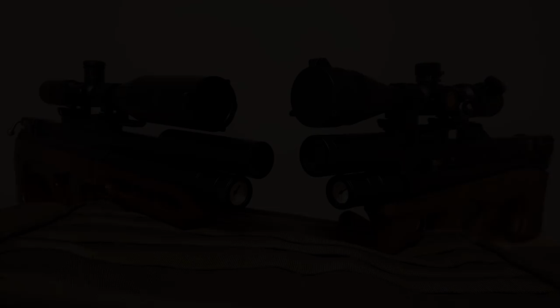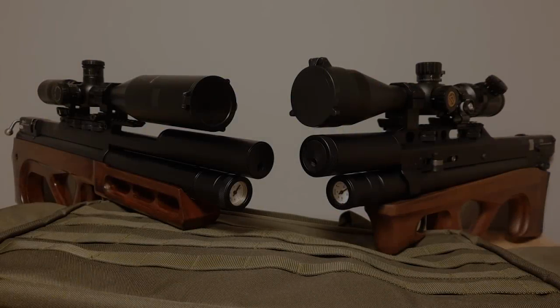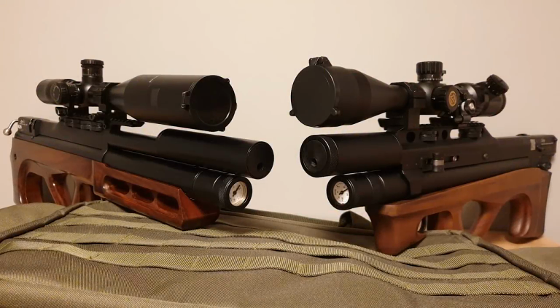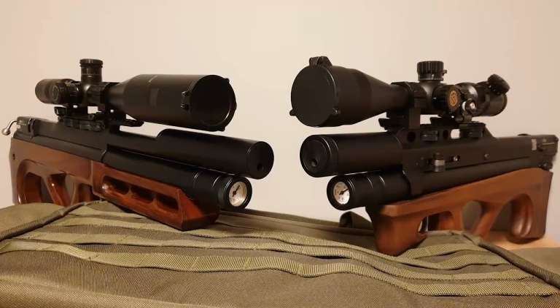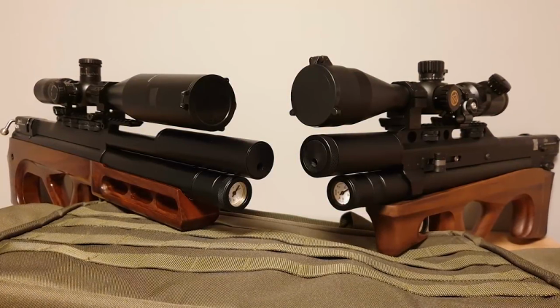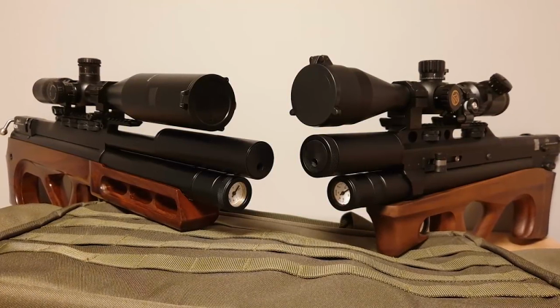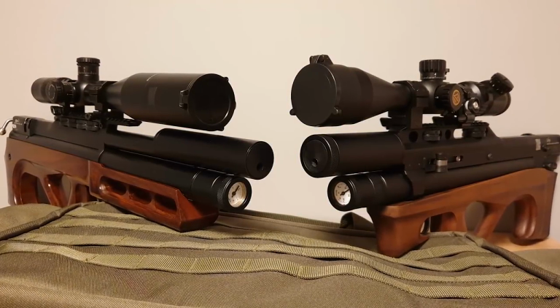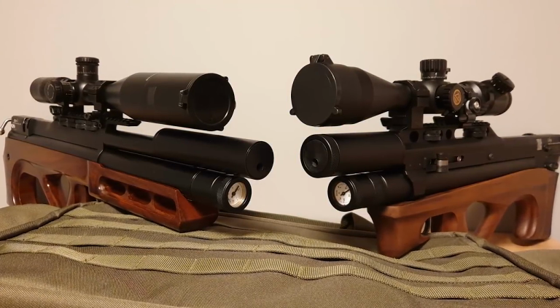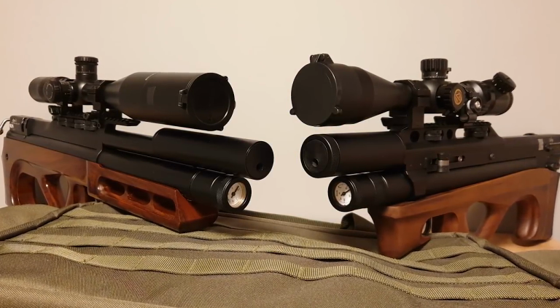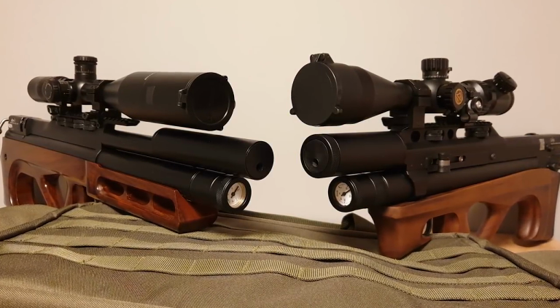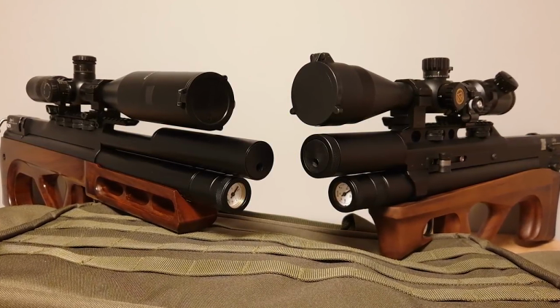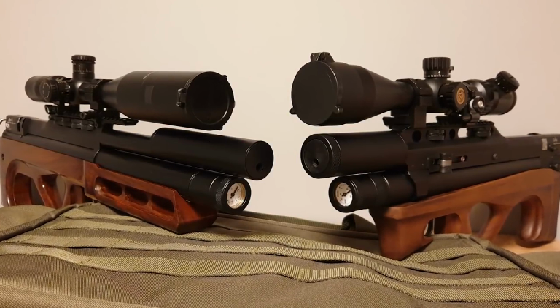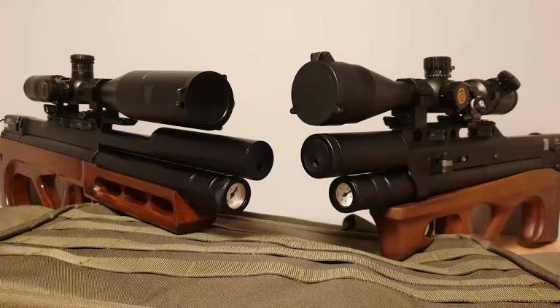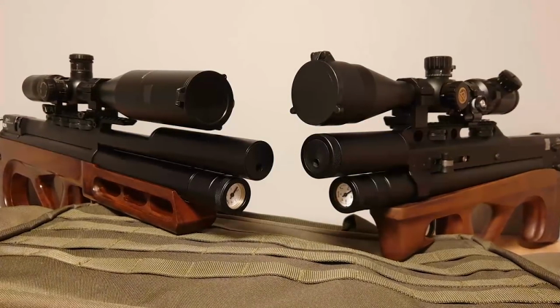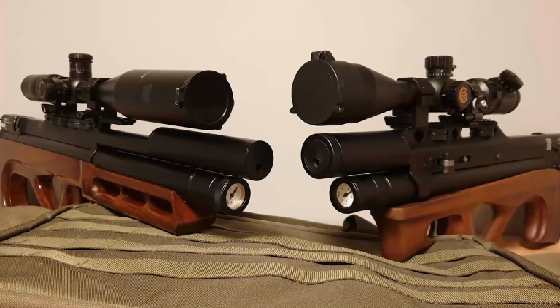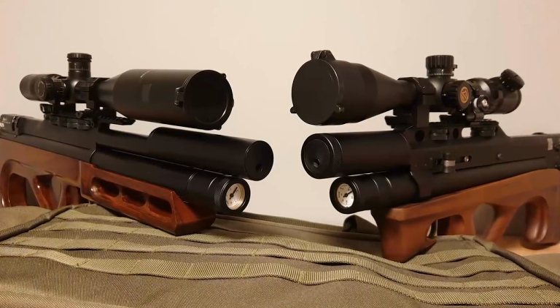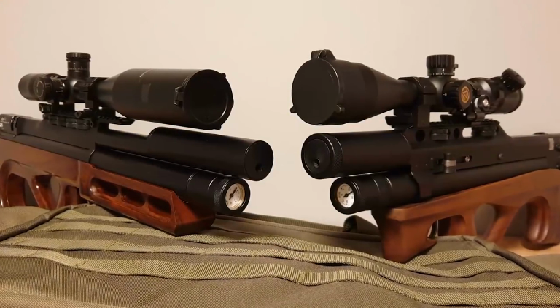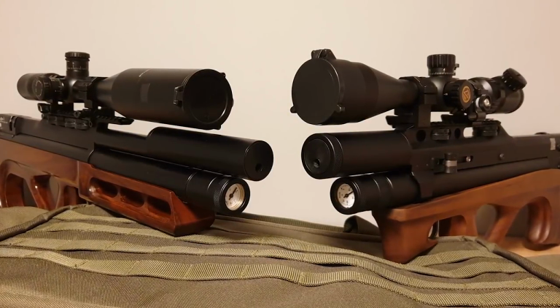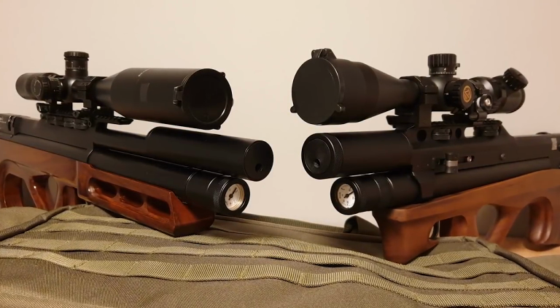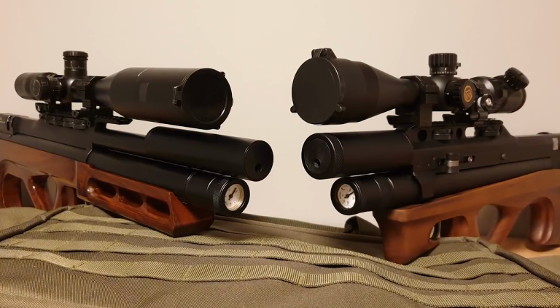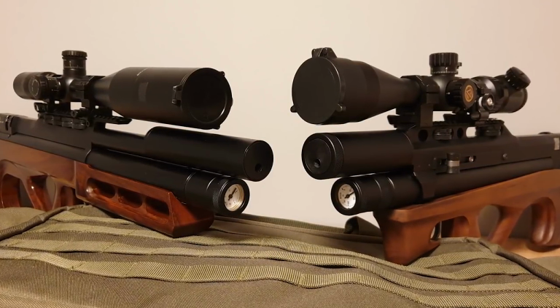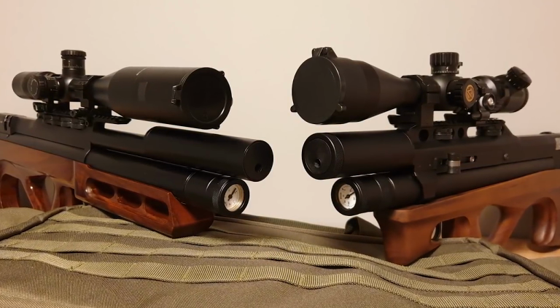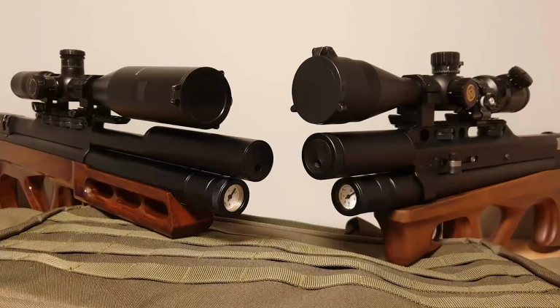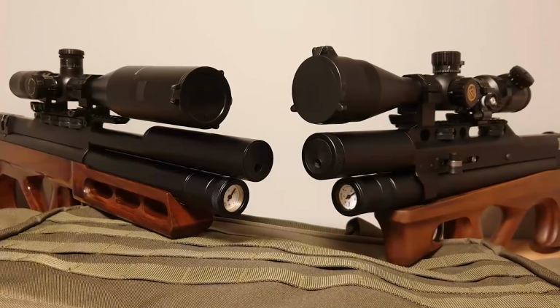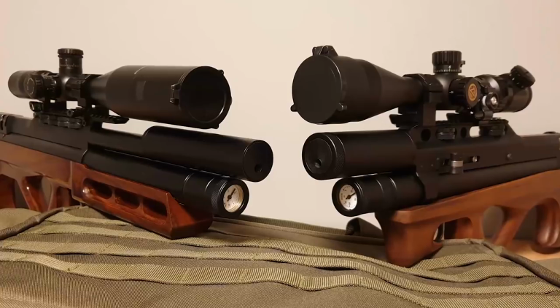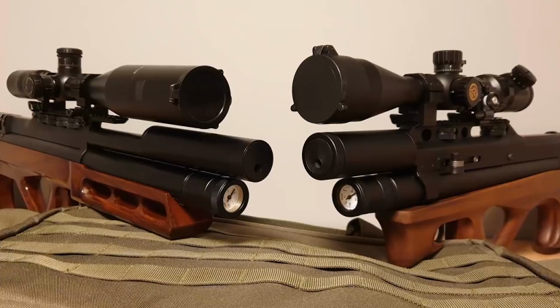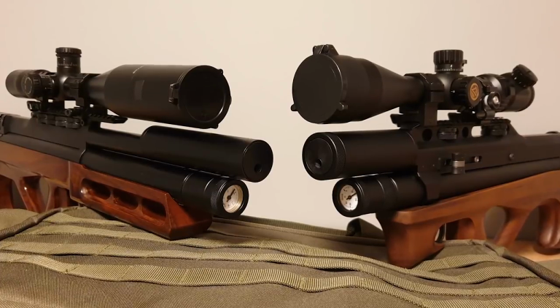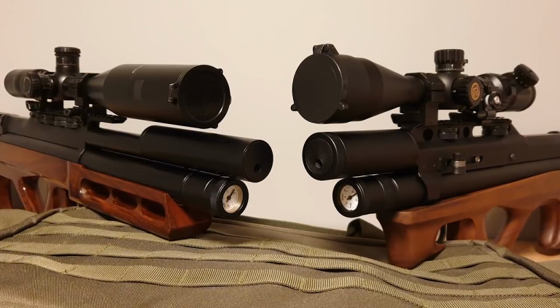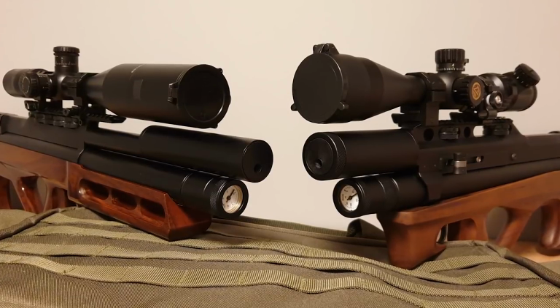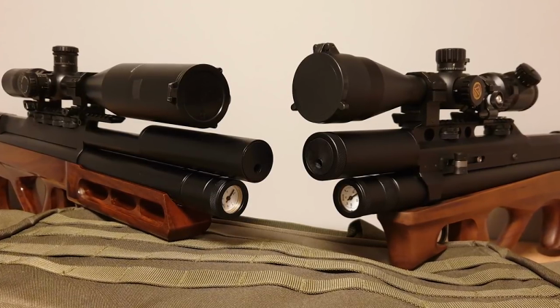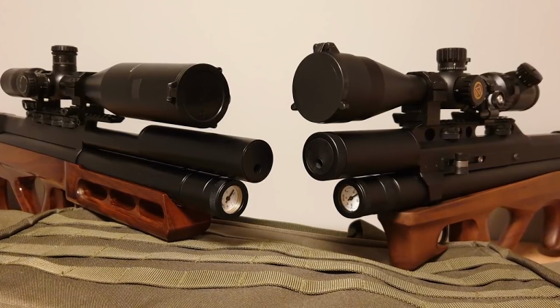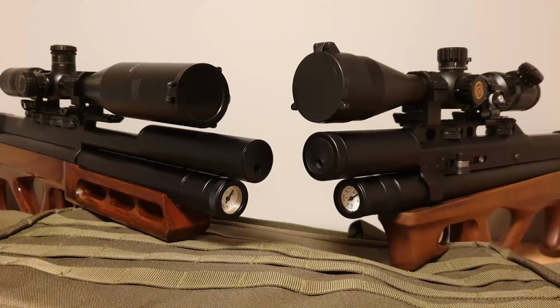Hi everyone and welcome back to my channel. Another pest control video today. This time I was shooting with both my Edguns.